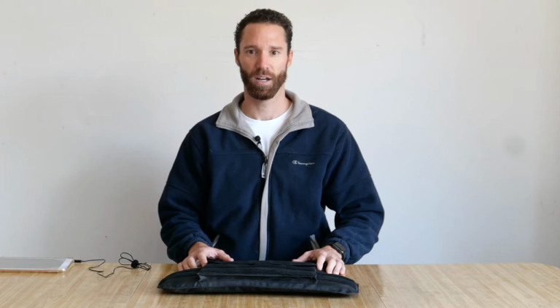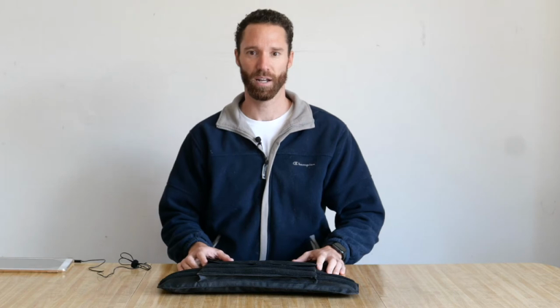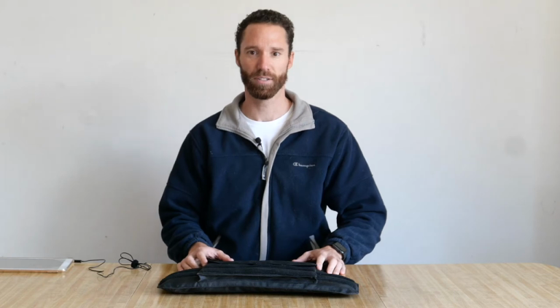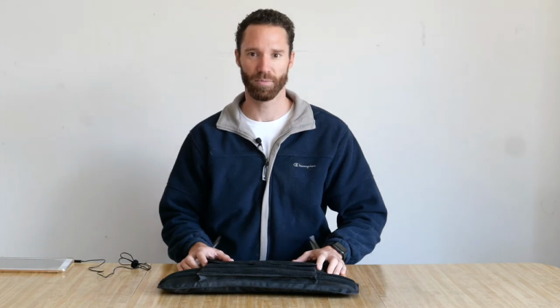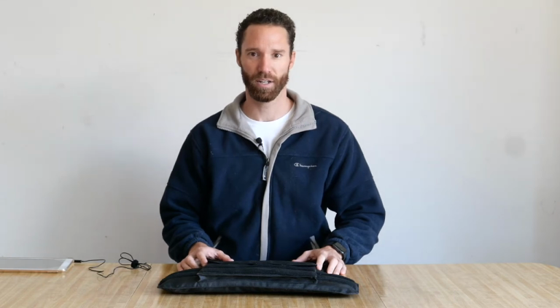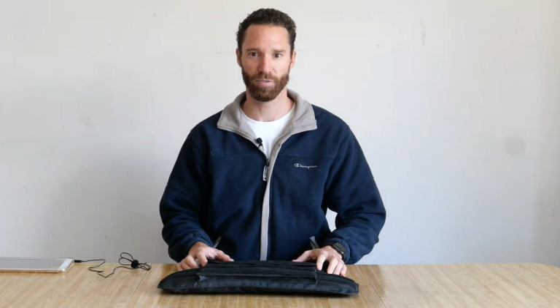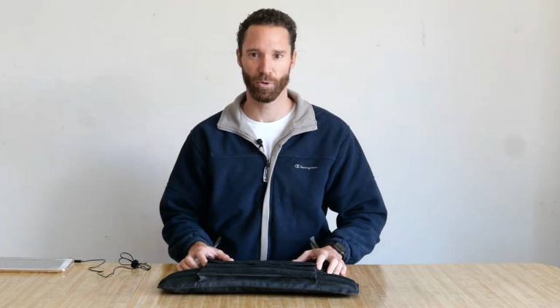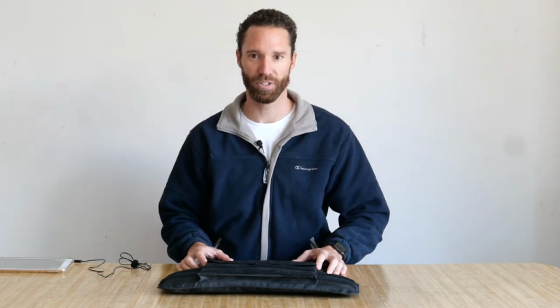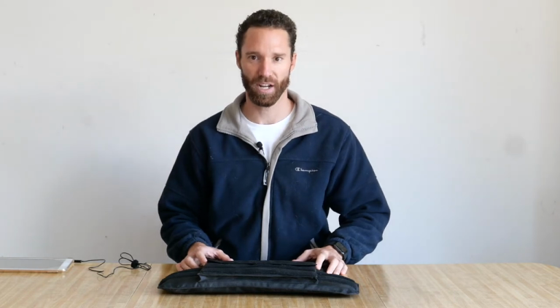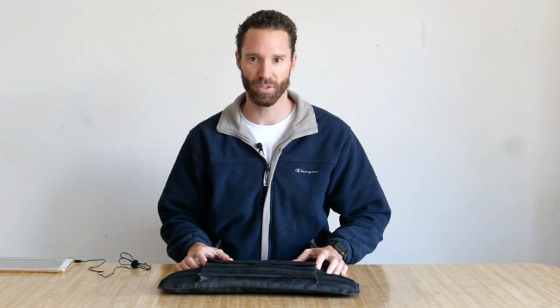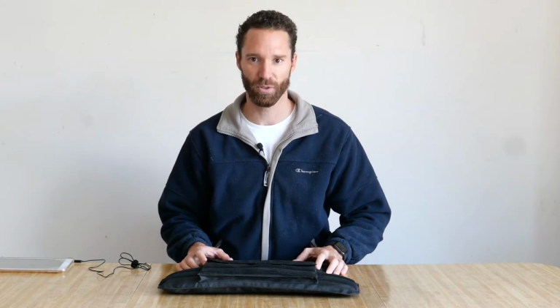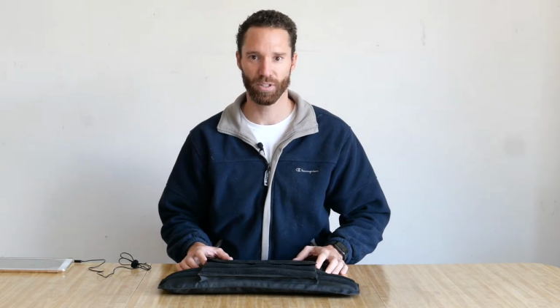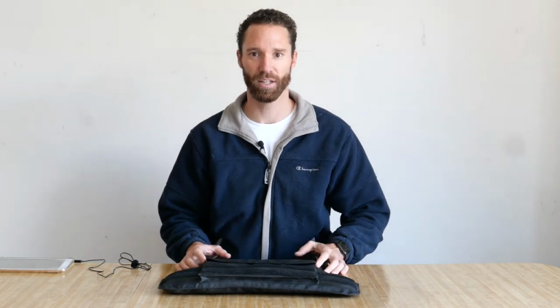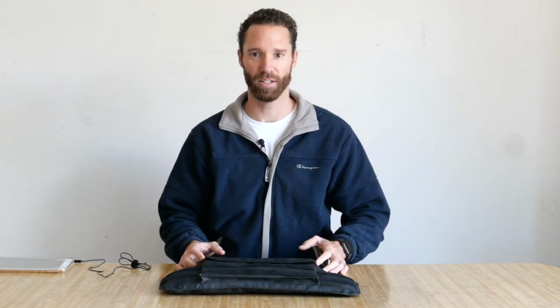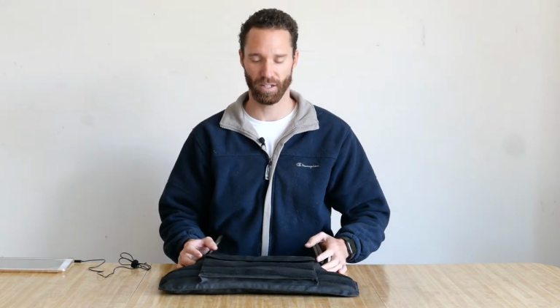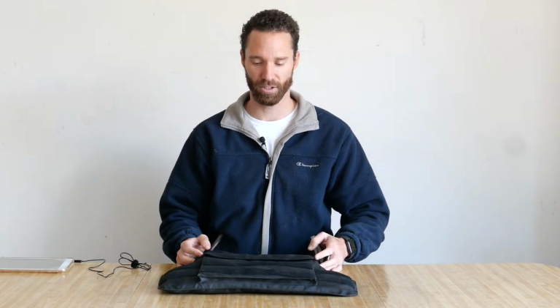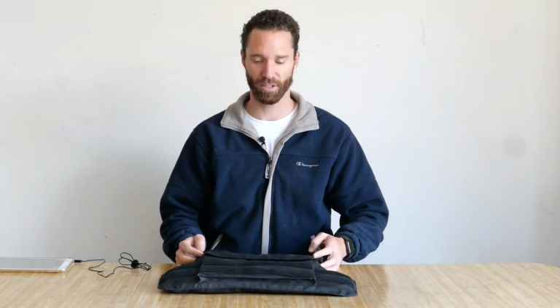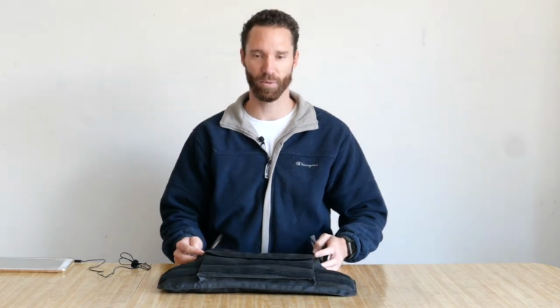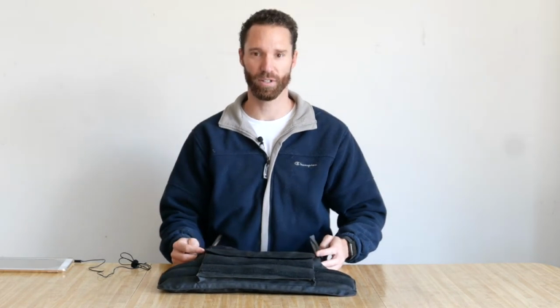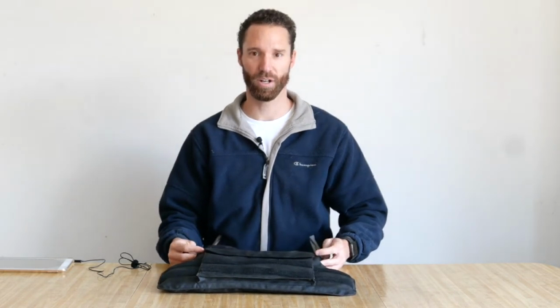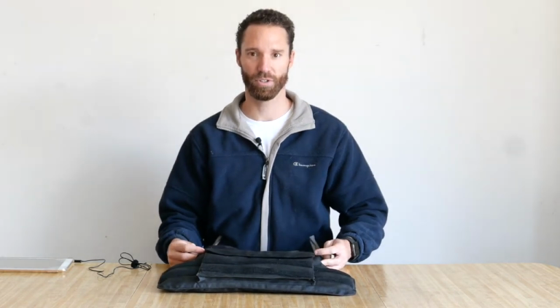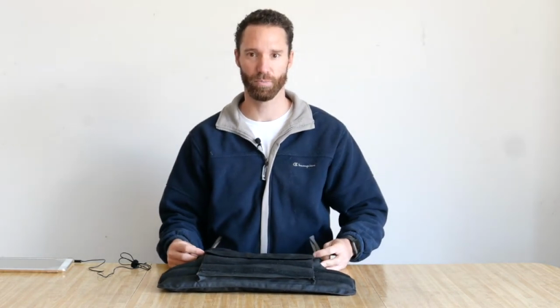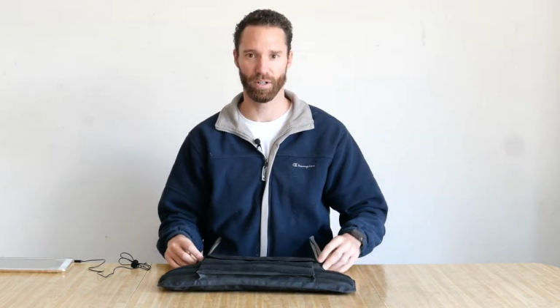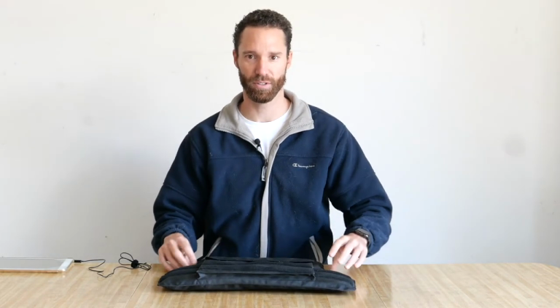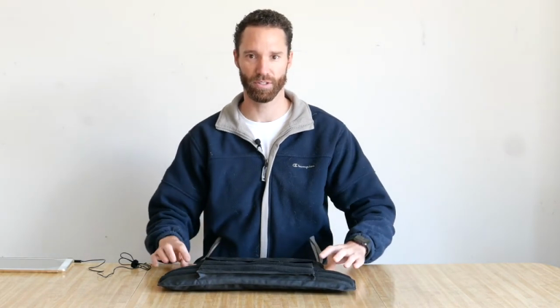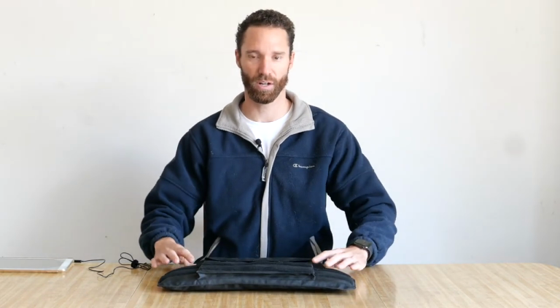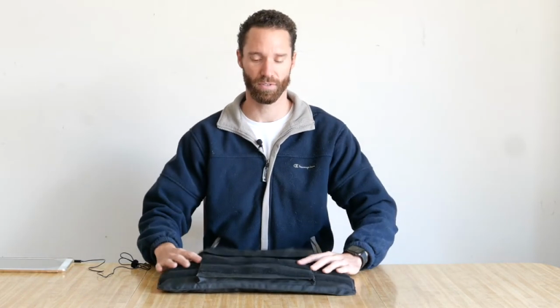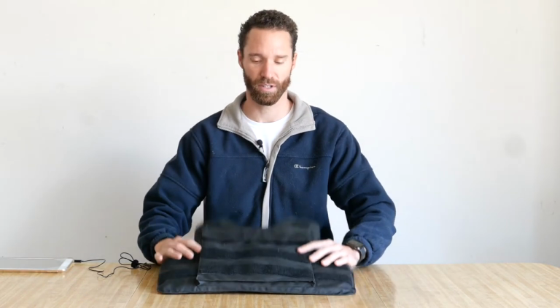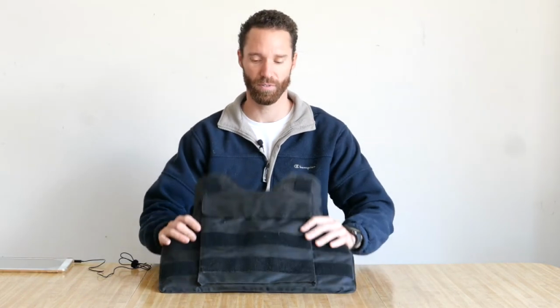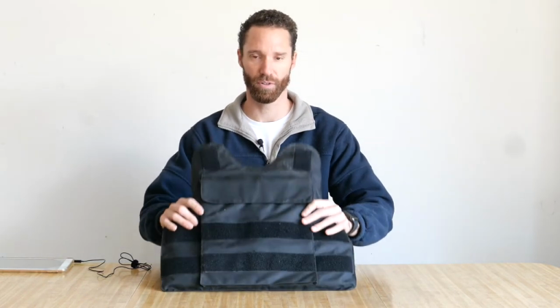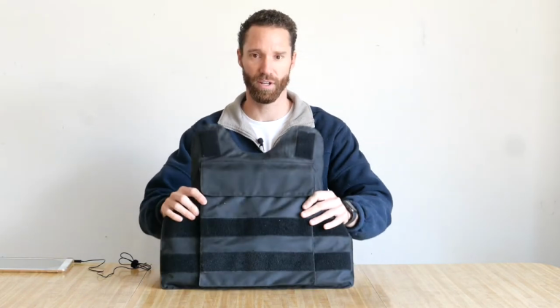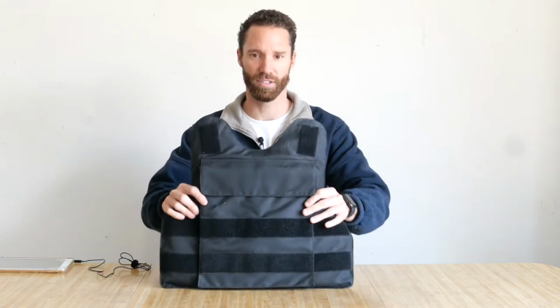Hi guys, I'm Danny from Hooties Tactical, and today we're going to talk about the soft Kevlar vest.